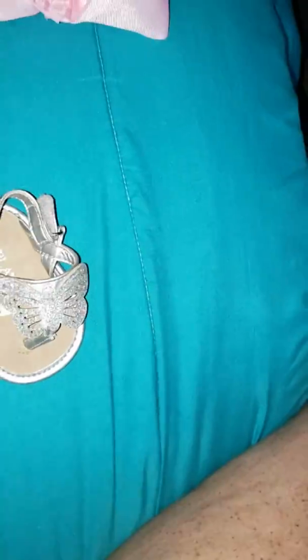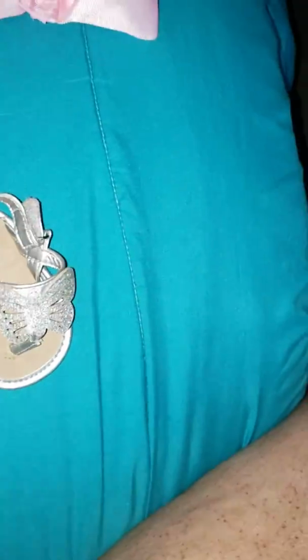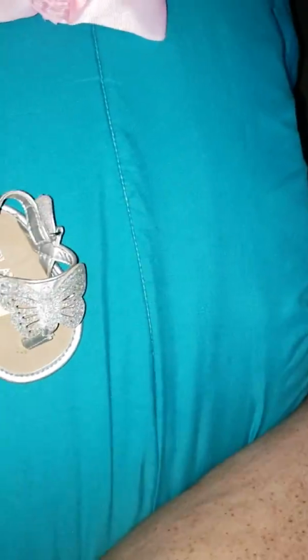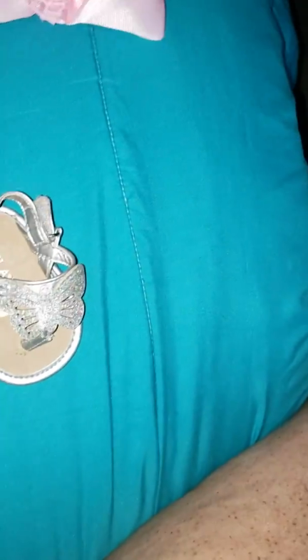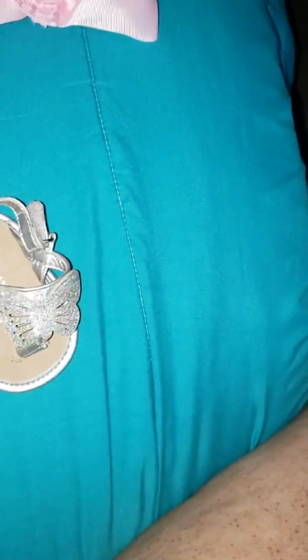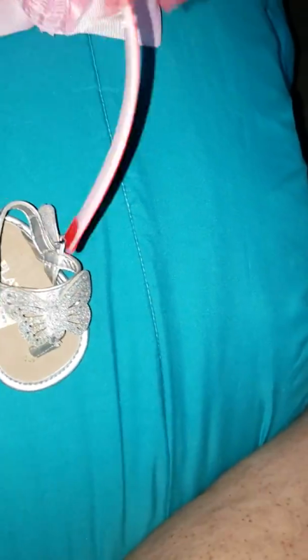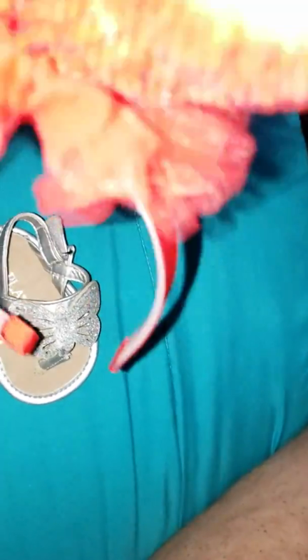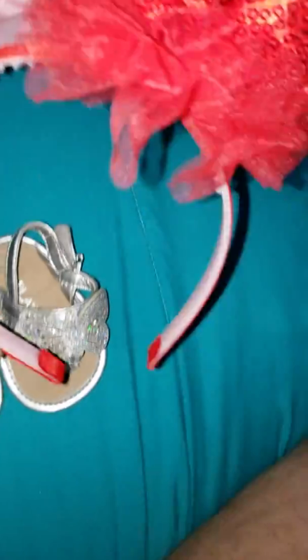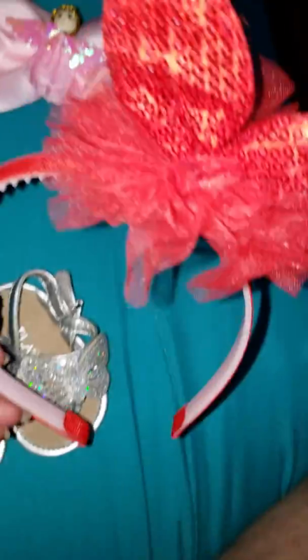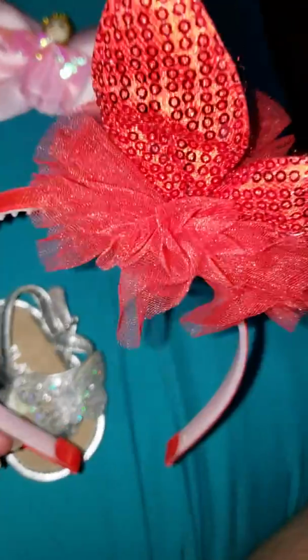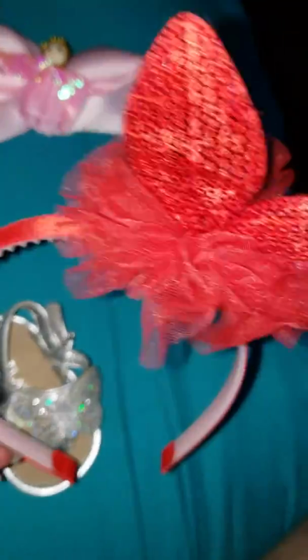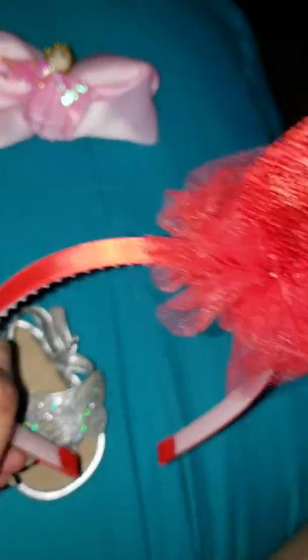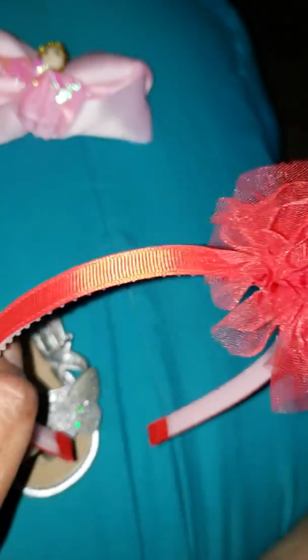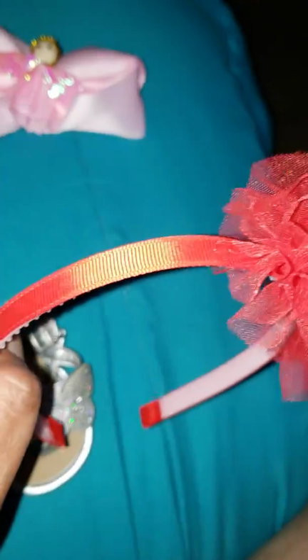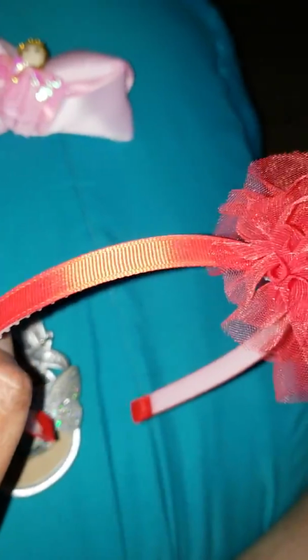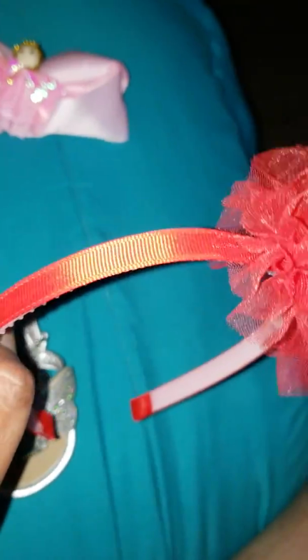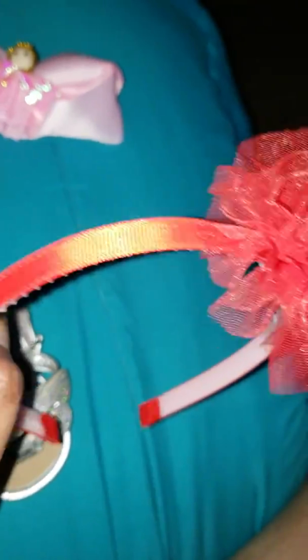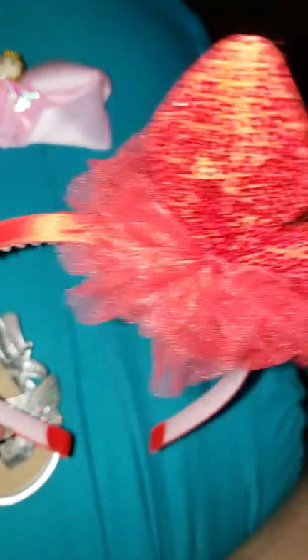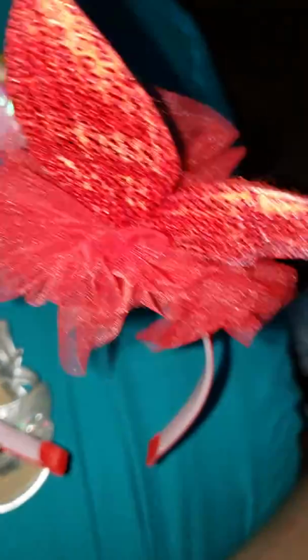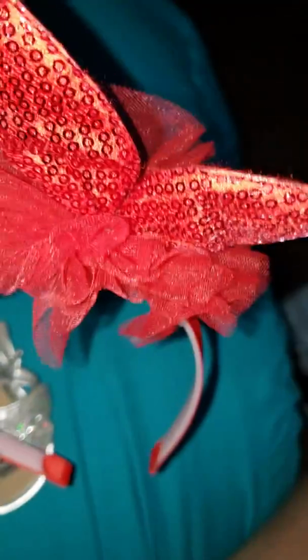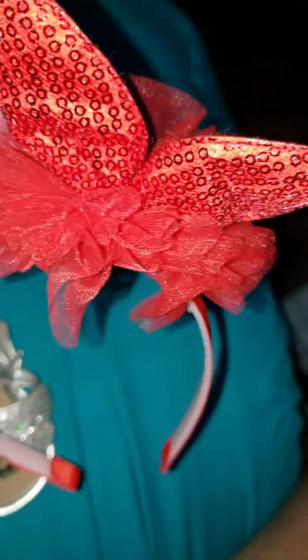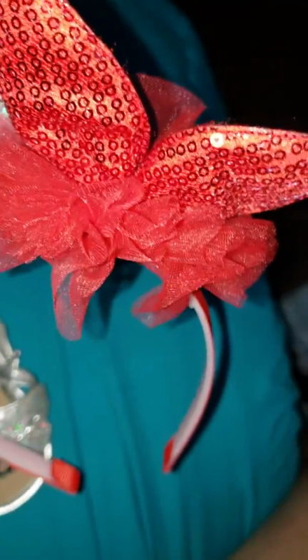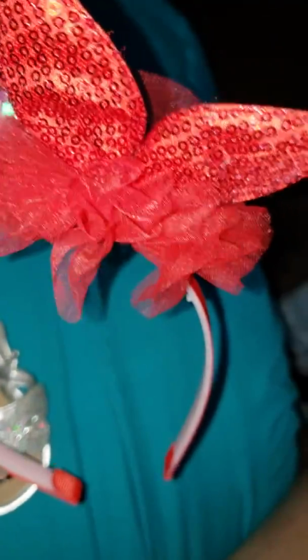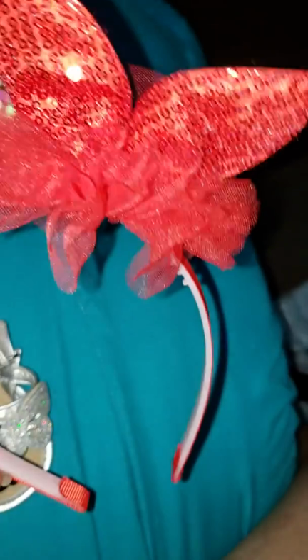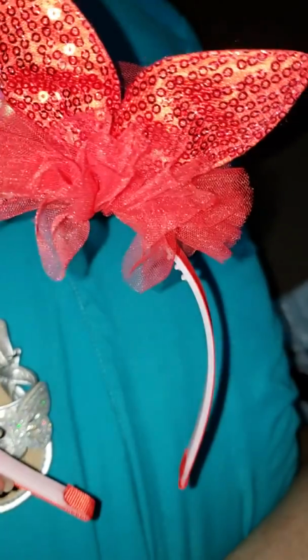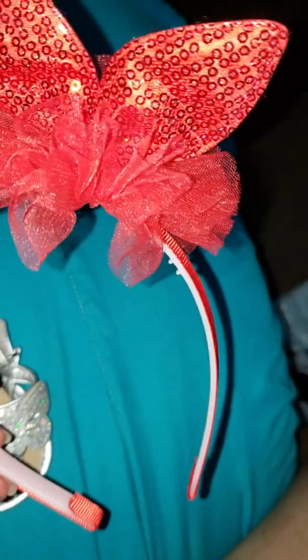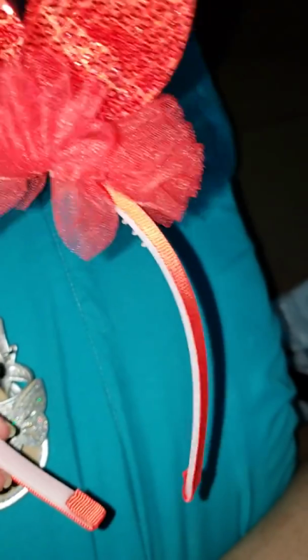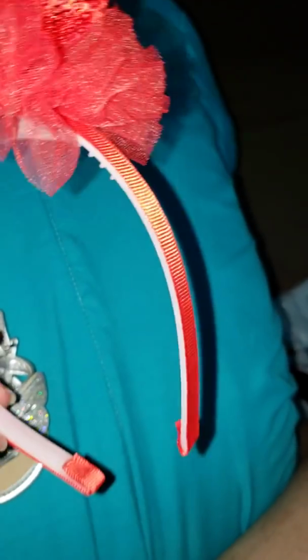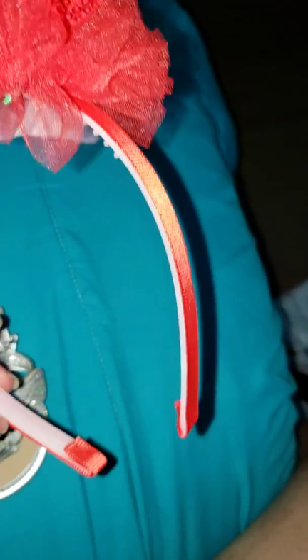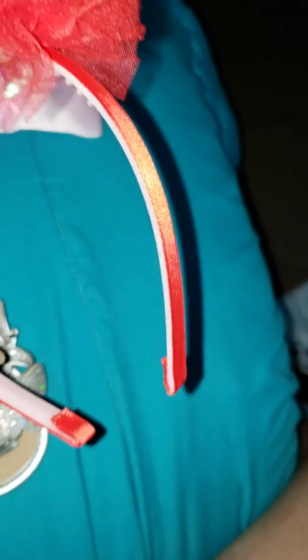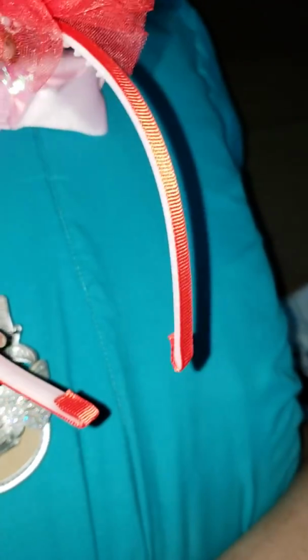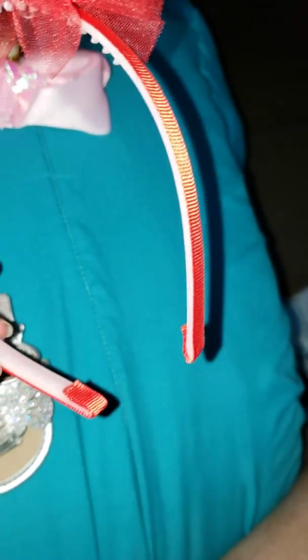Oh, and then she made this little headband. That's cute and creative.